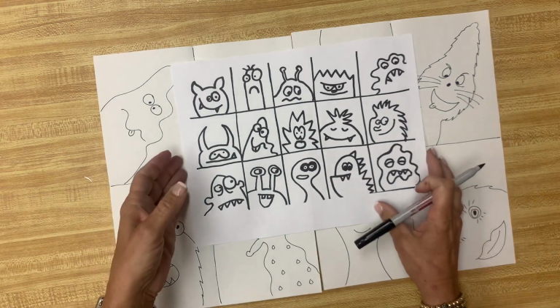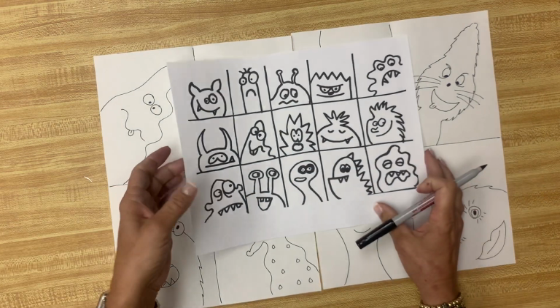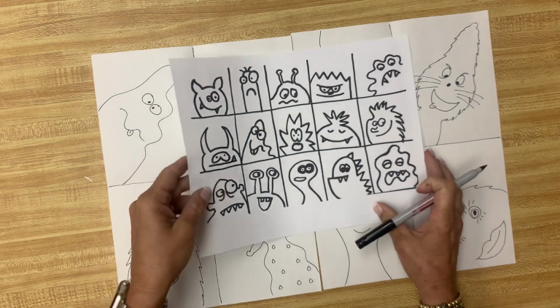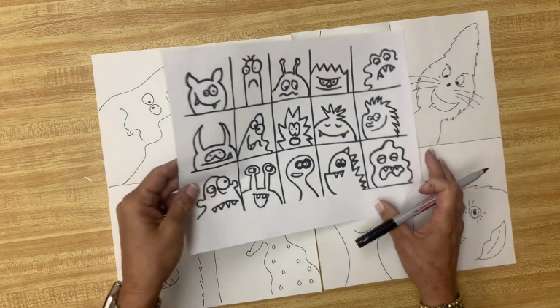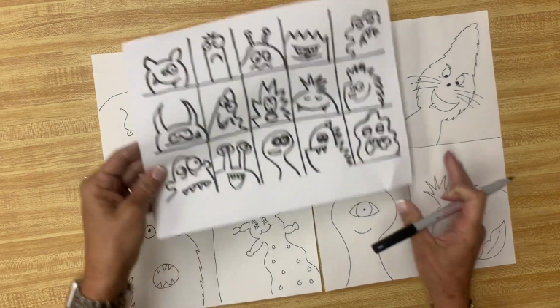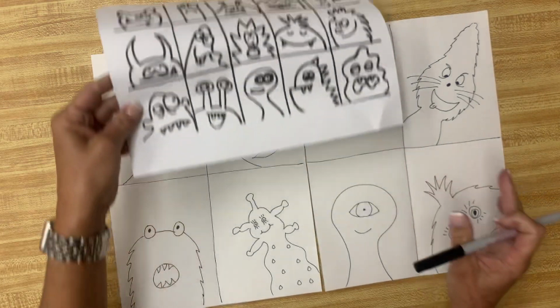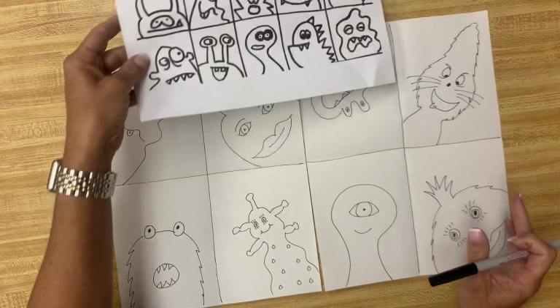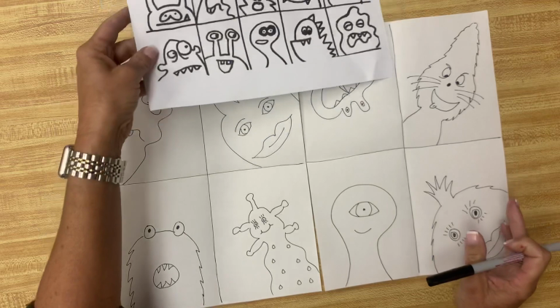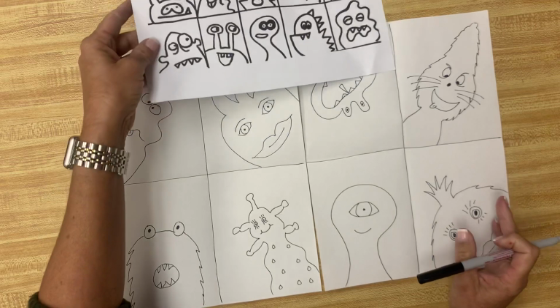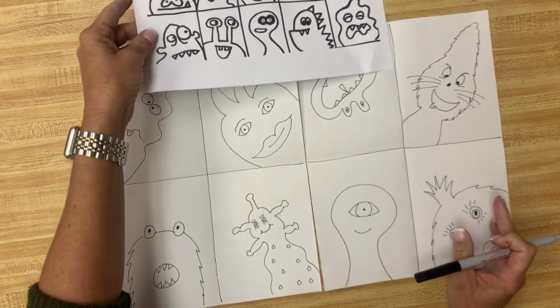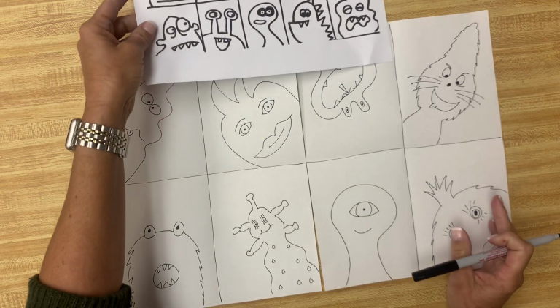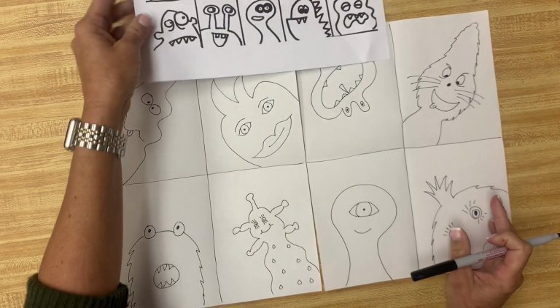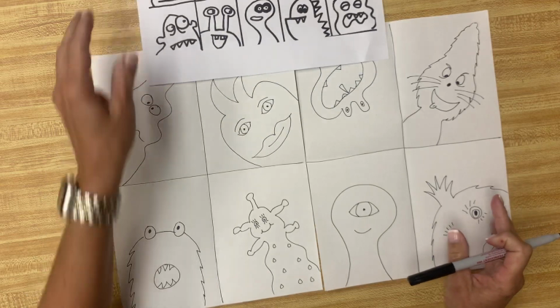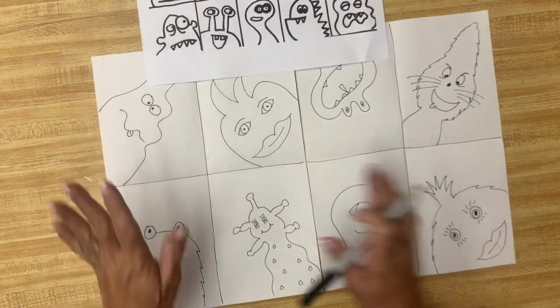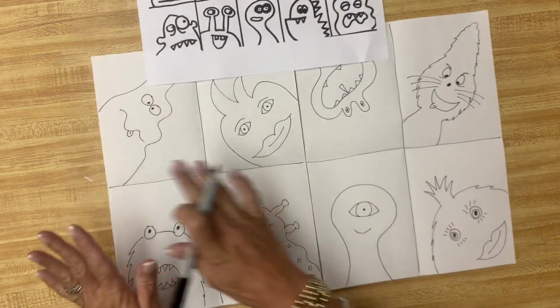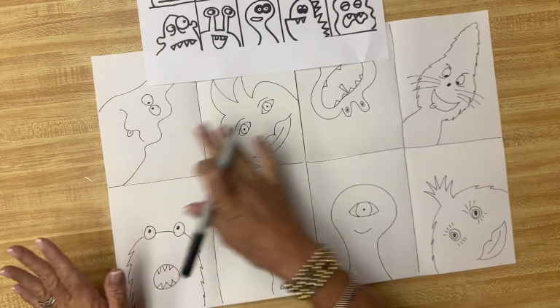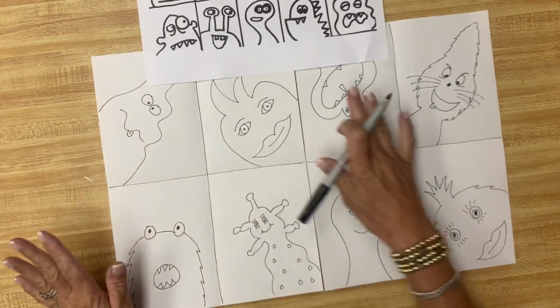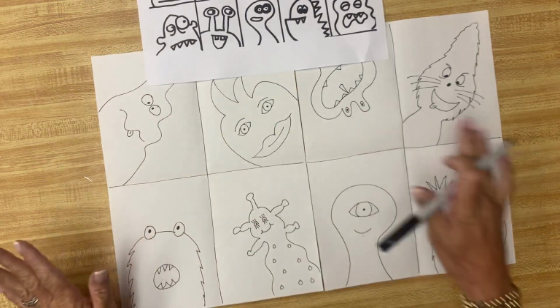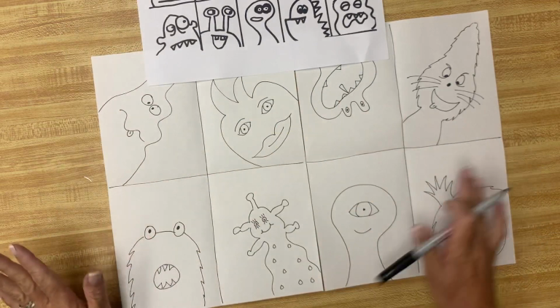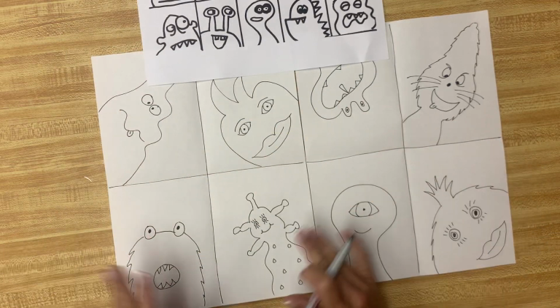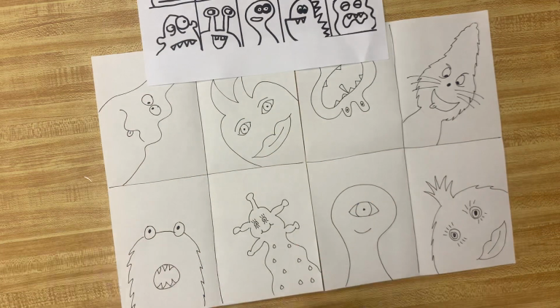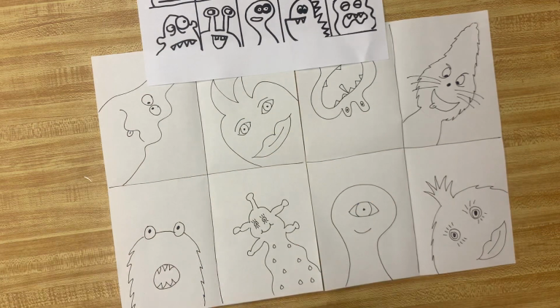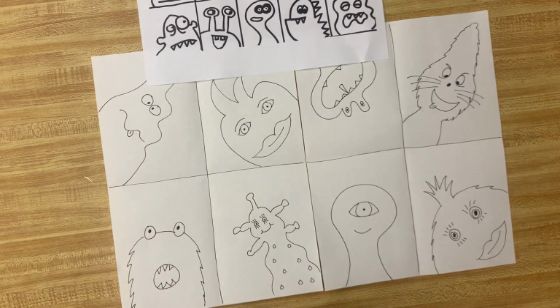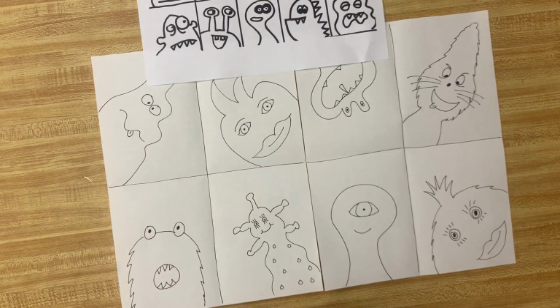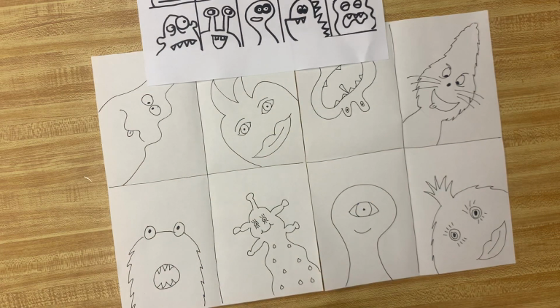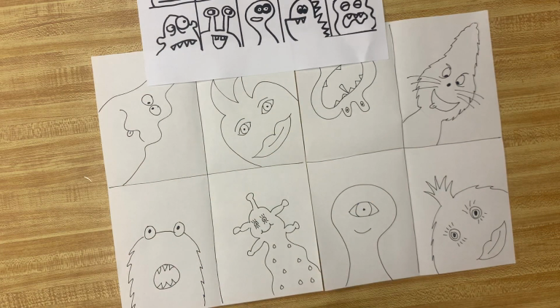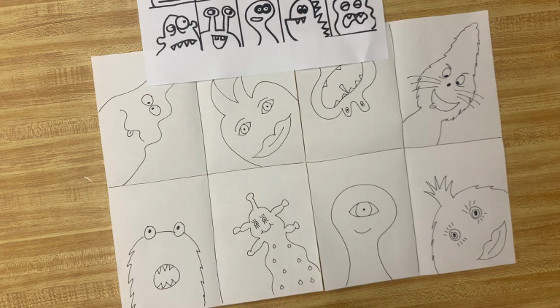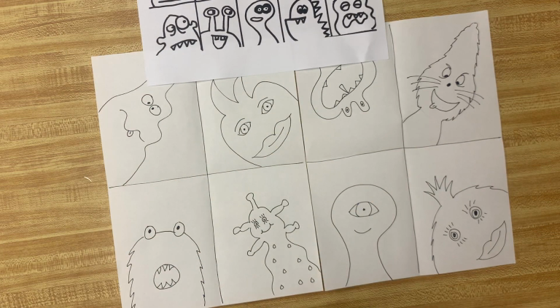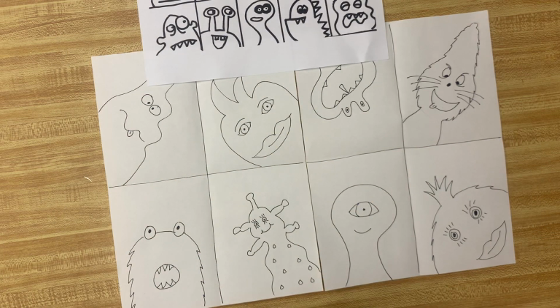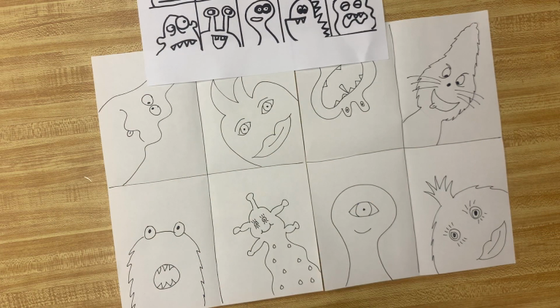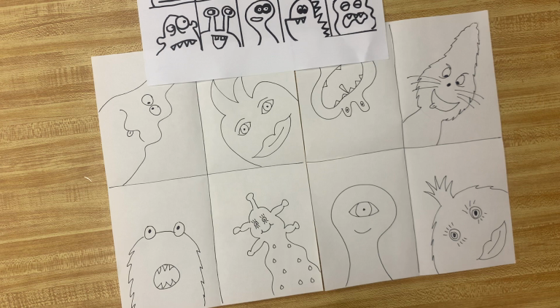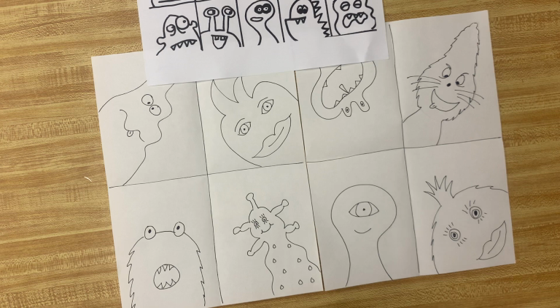We're not going to do any coloring today. Today you just want four monsters, one in each of your squares.